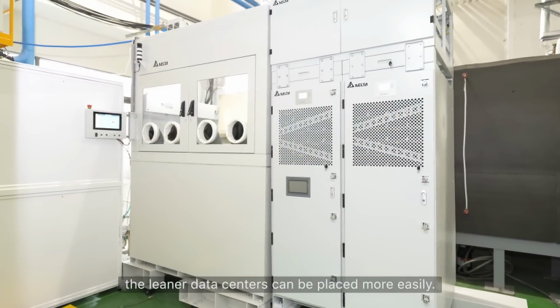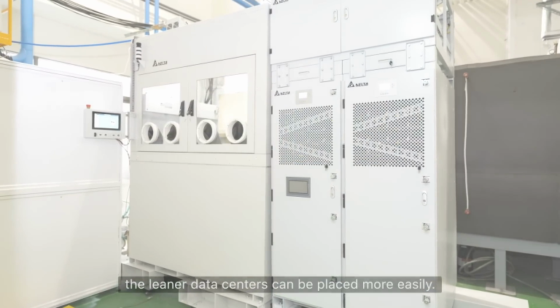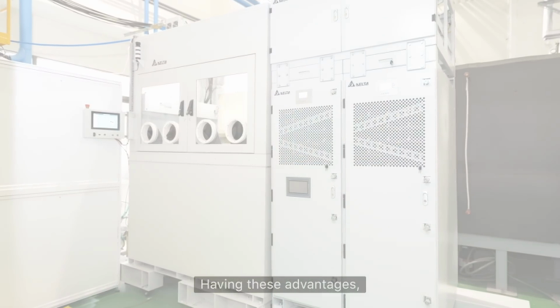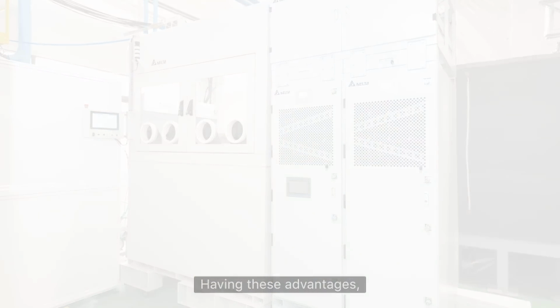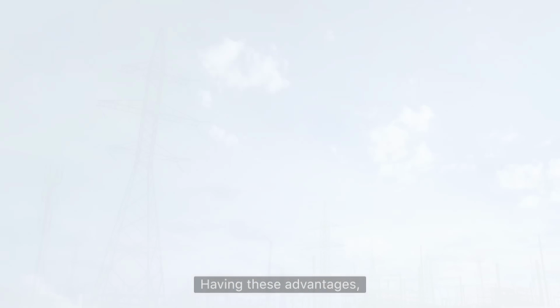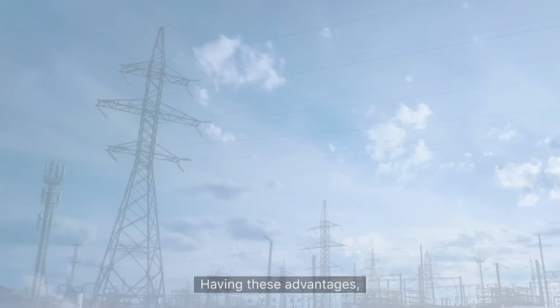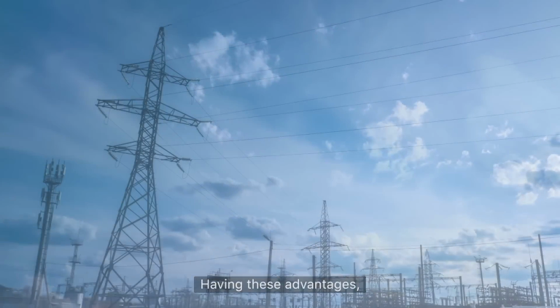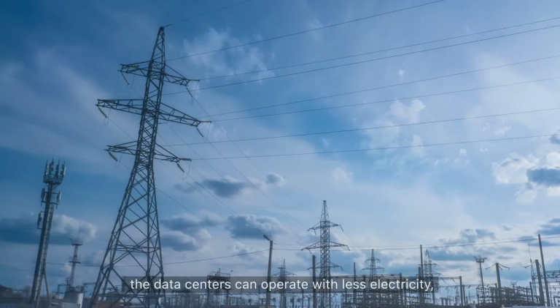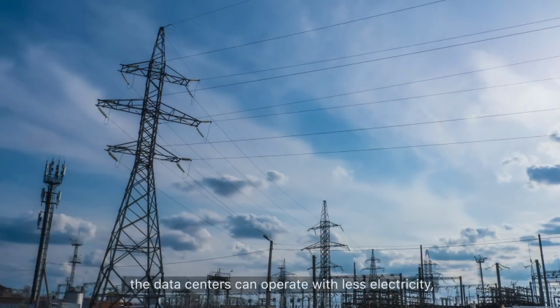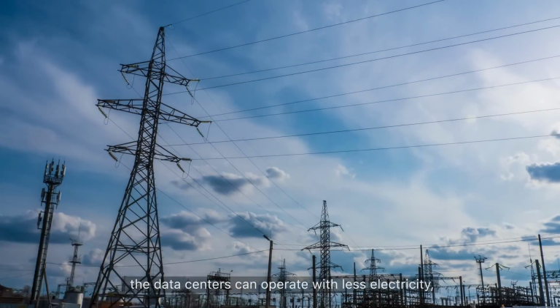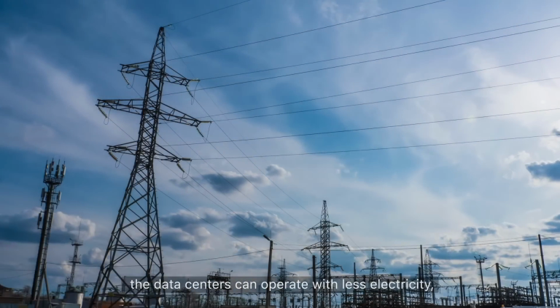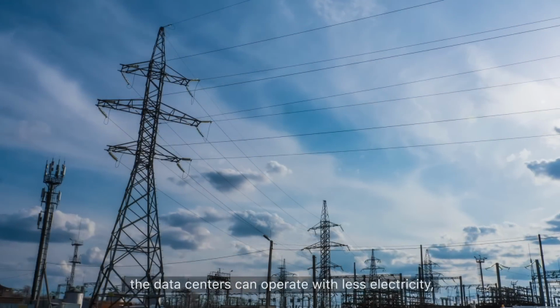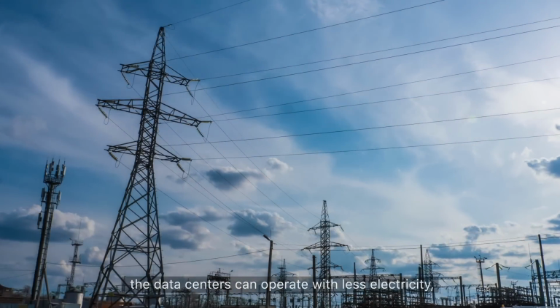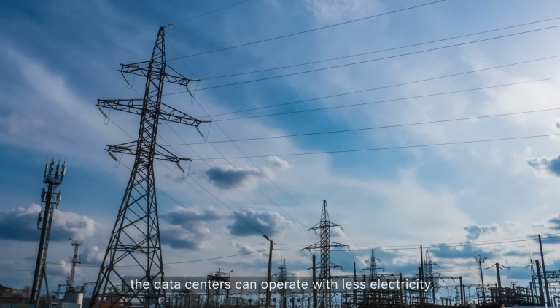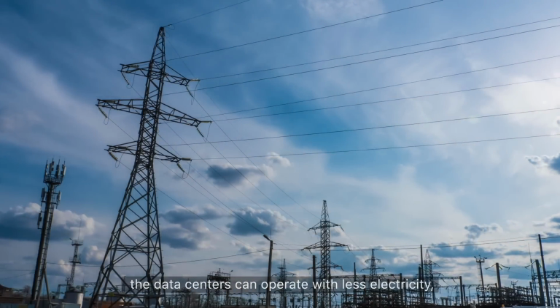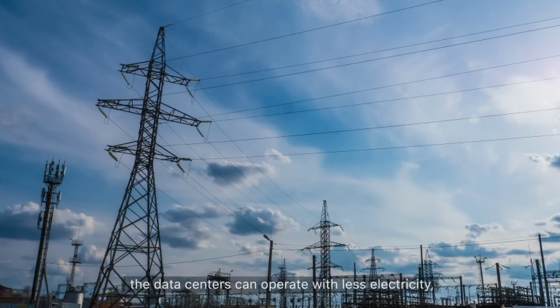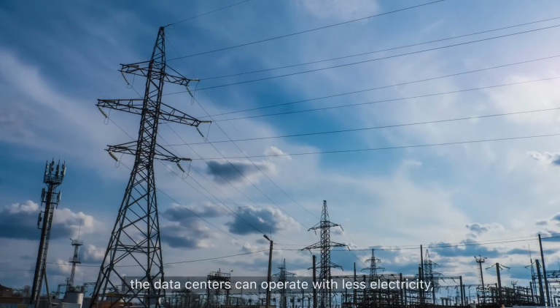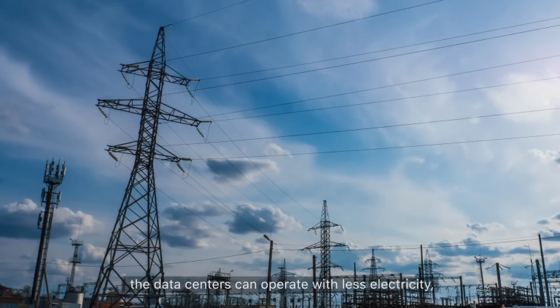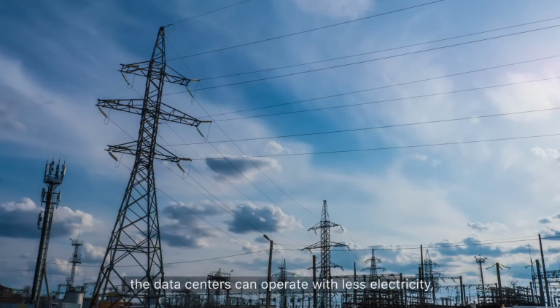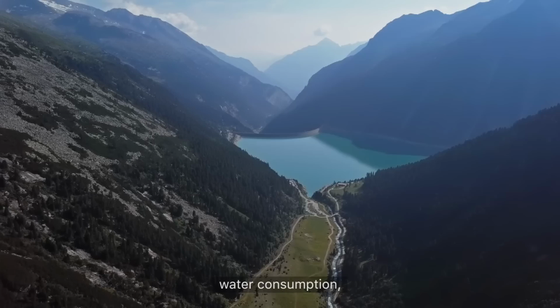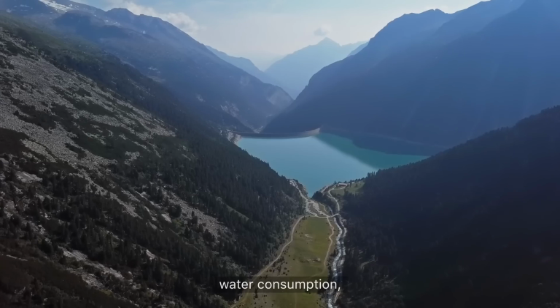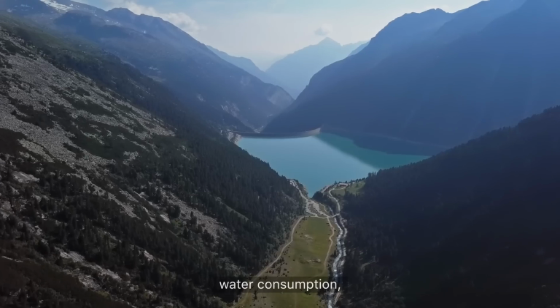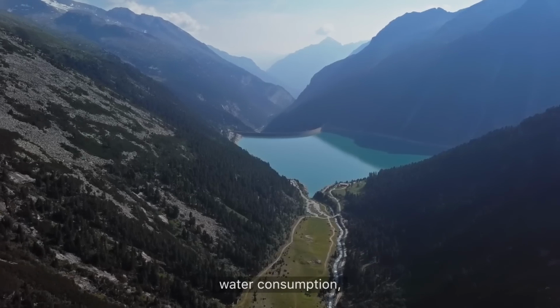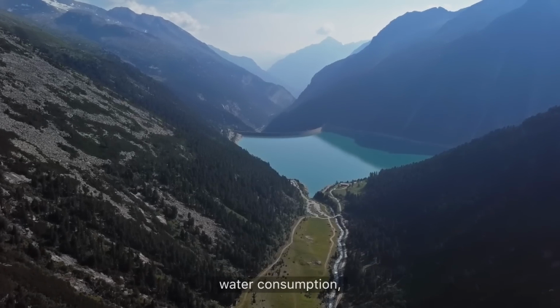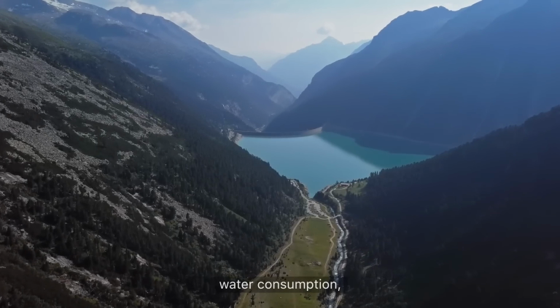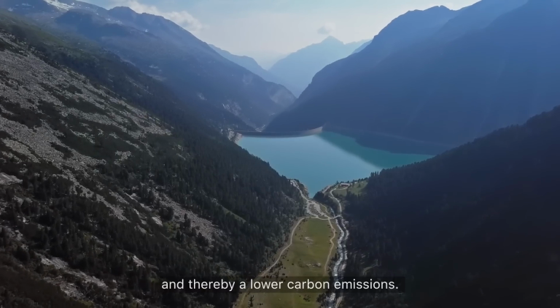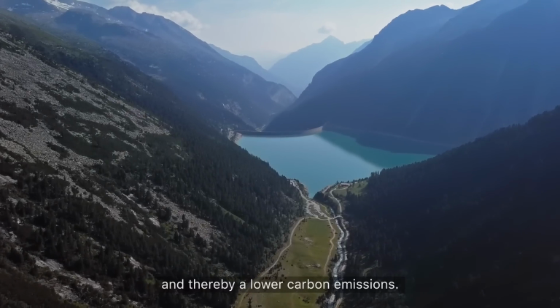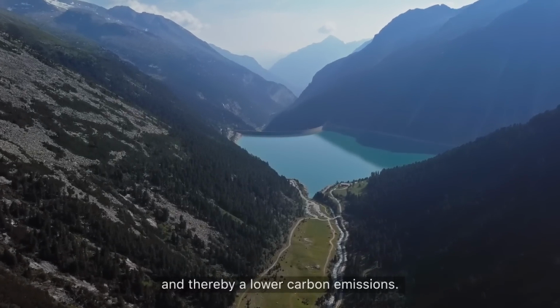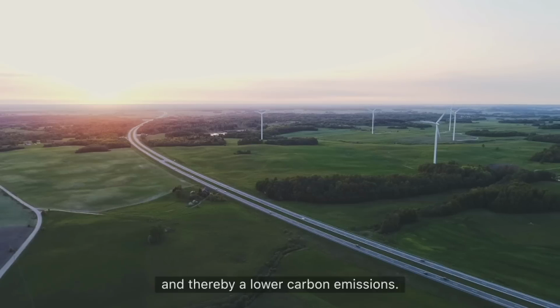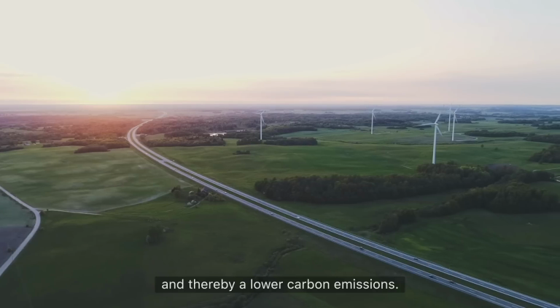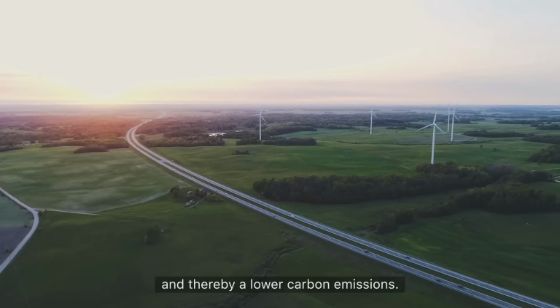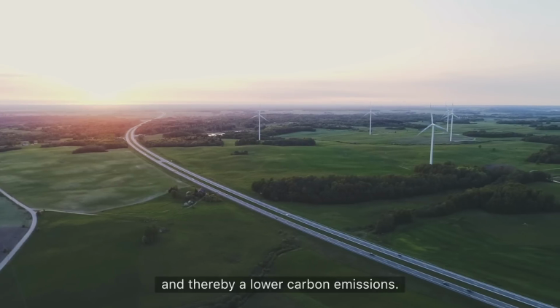Having these advantages, the data centers can operate with less electricity, water consumption, and thereby lower carbon emissions.